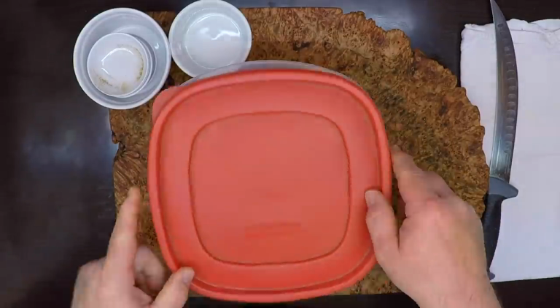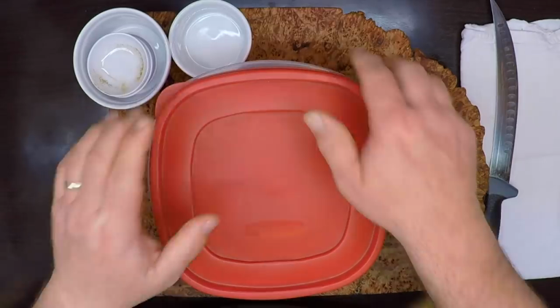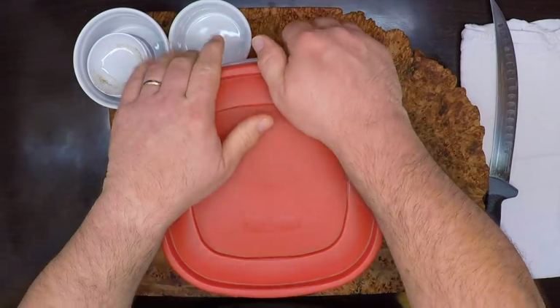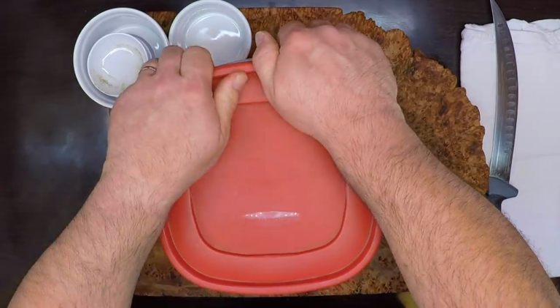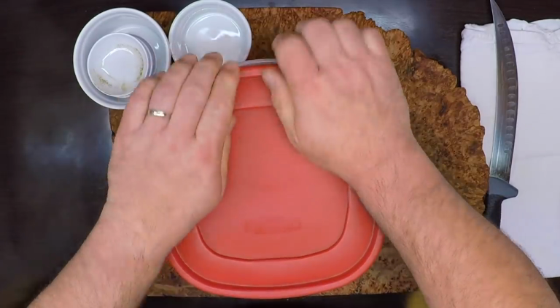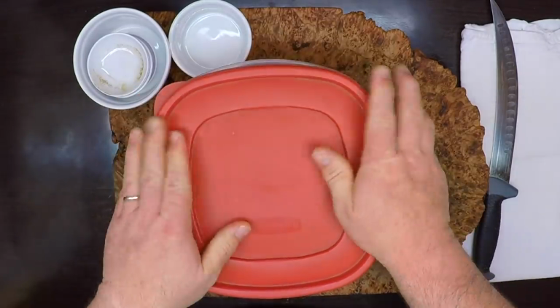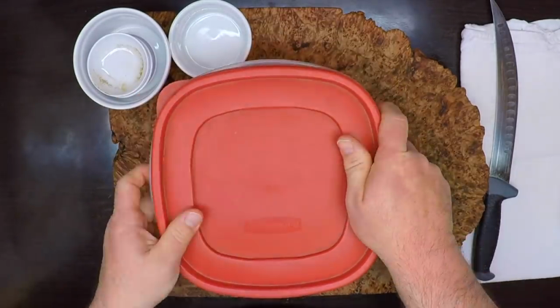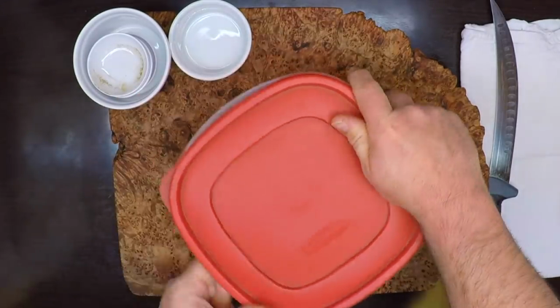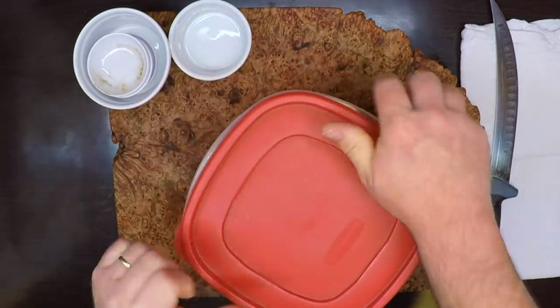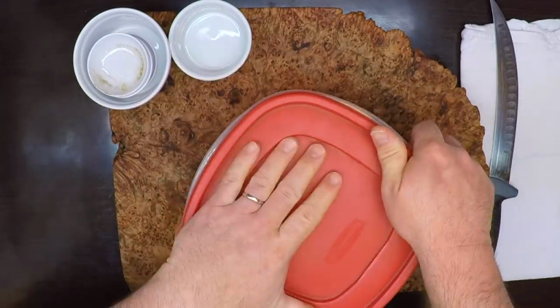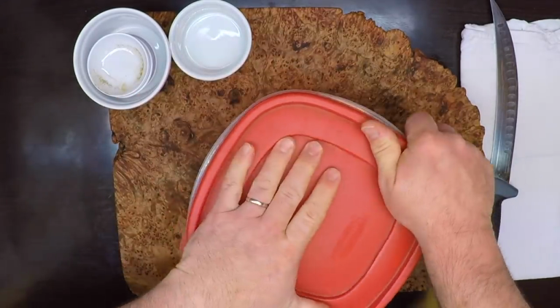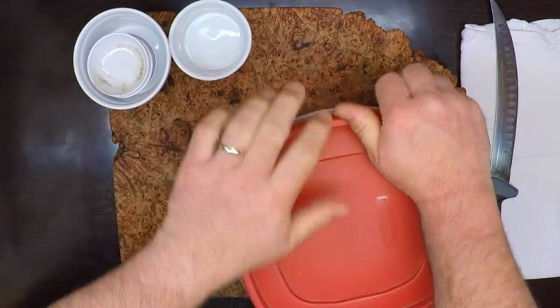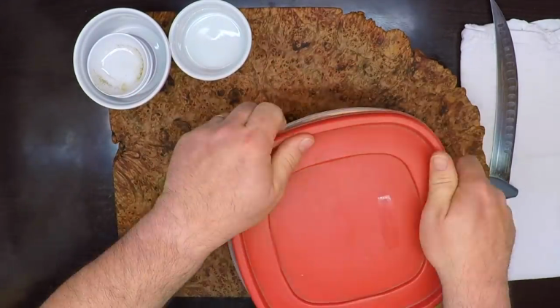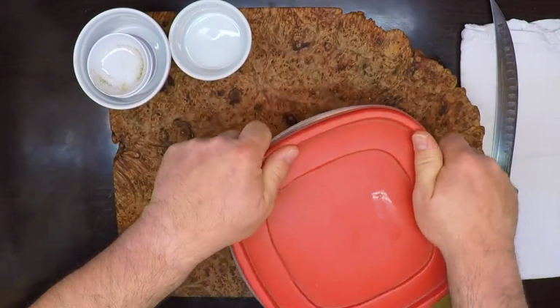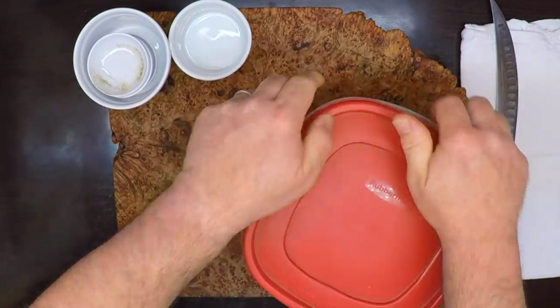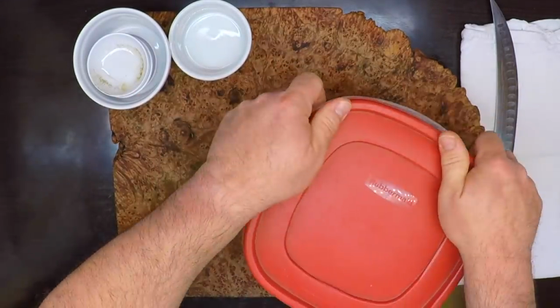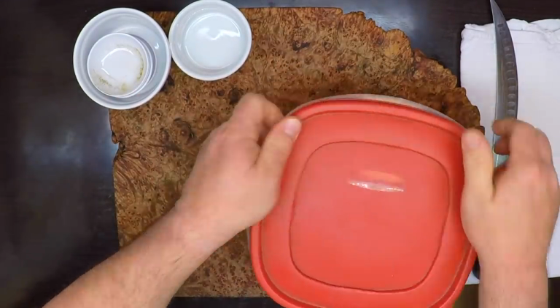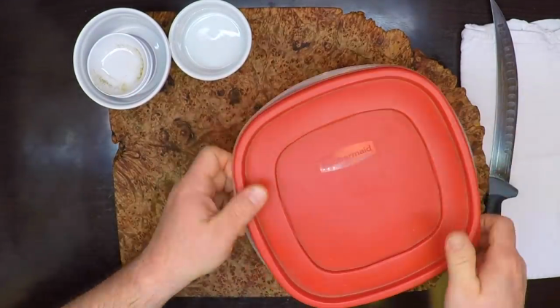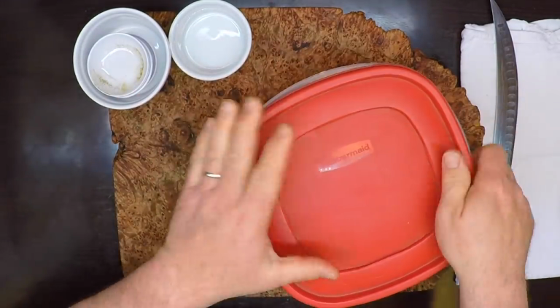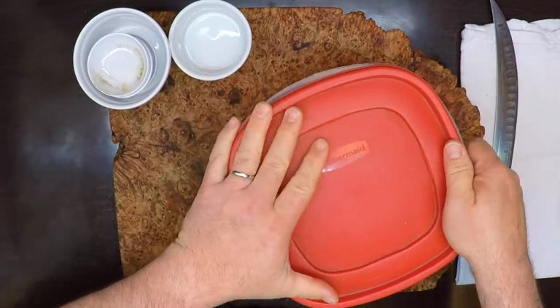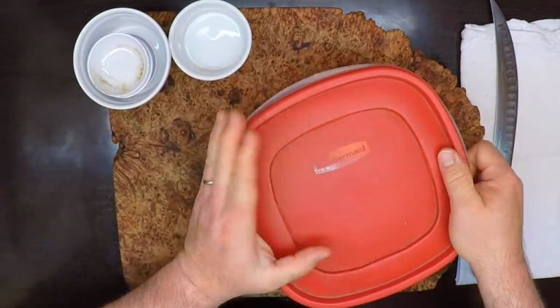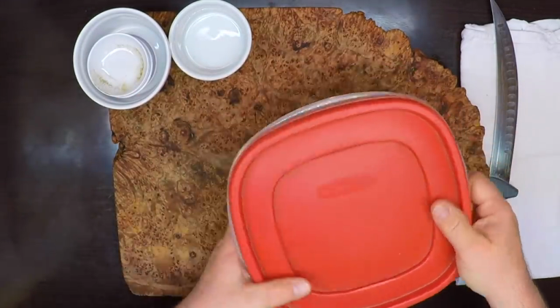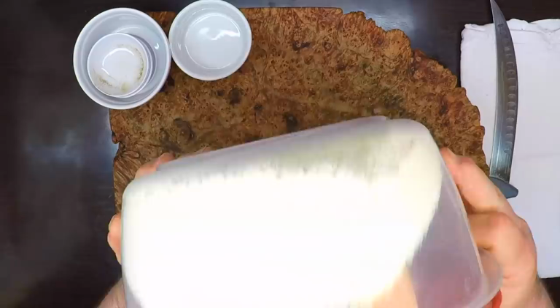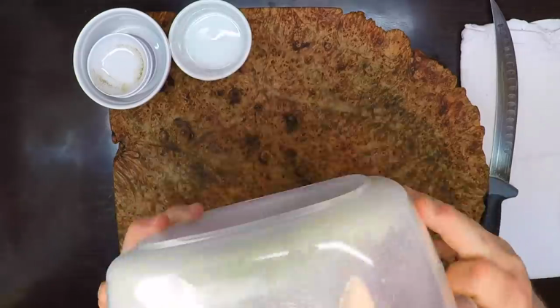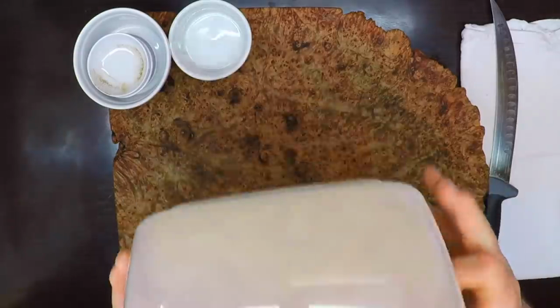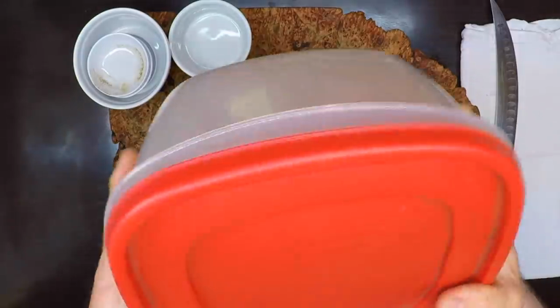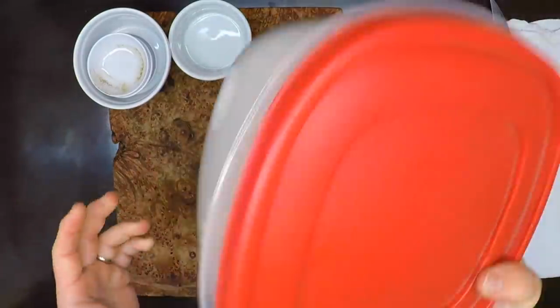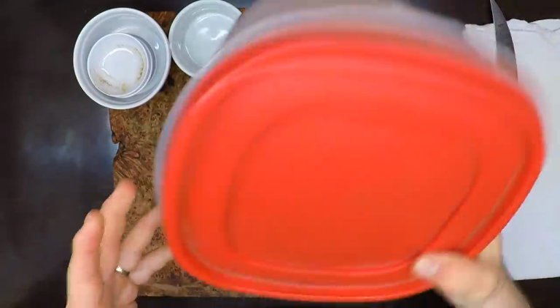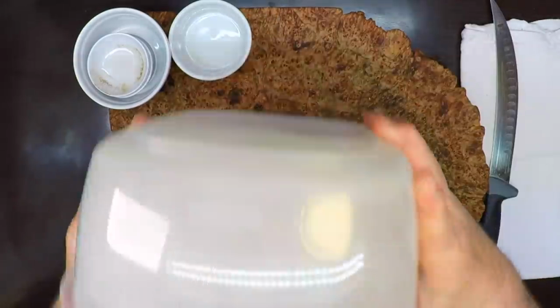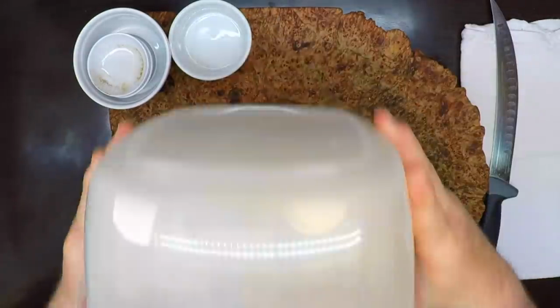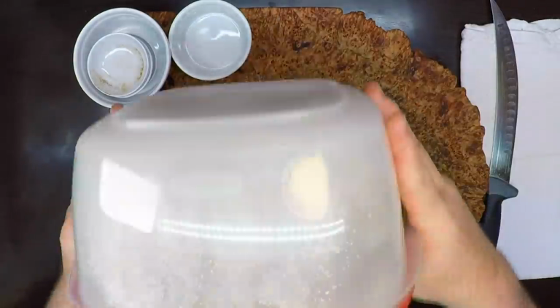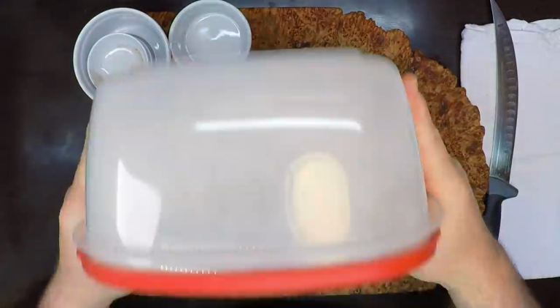Now I'll just cover this up and give it a real good shake to blend everything thoroughly.